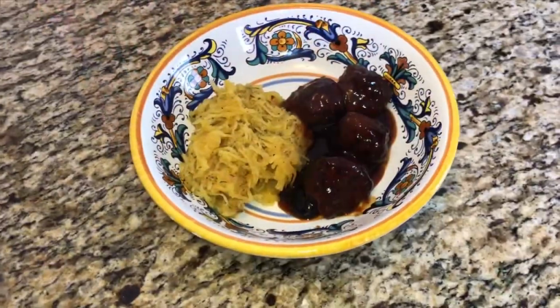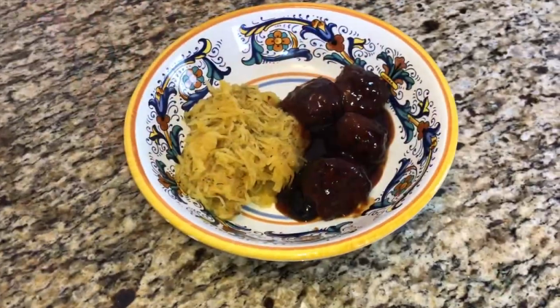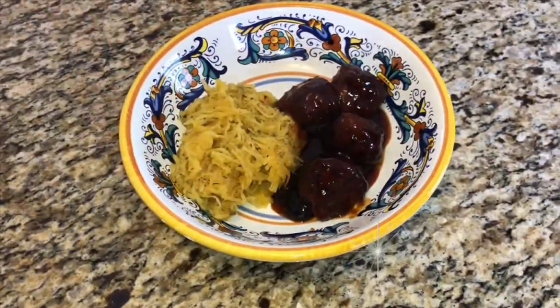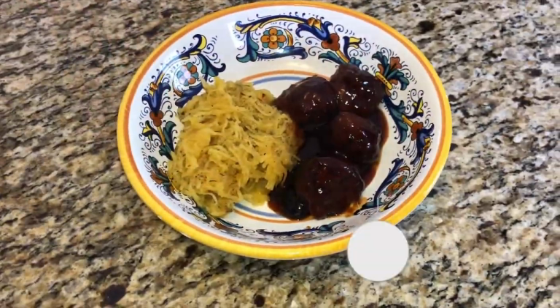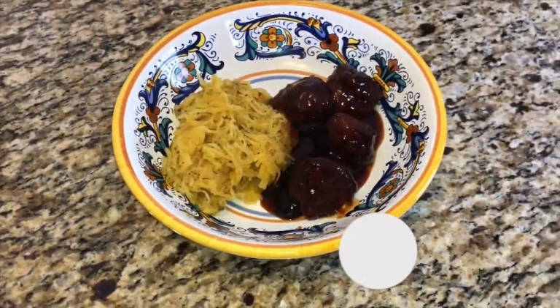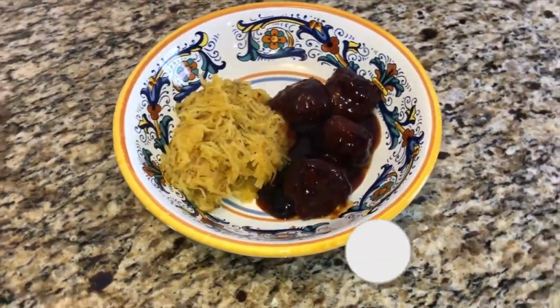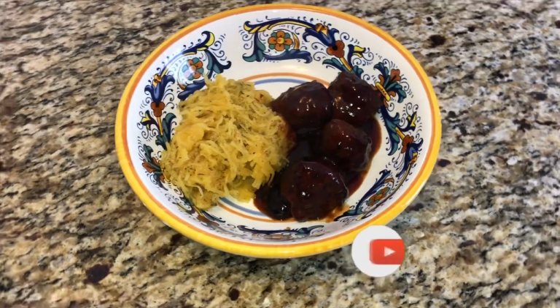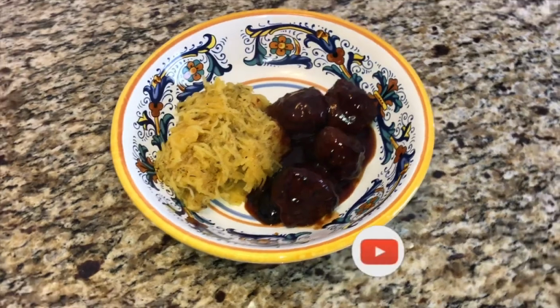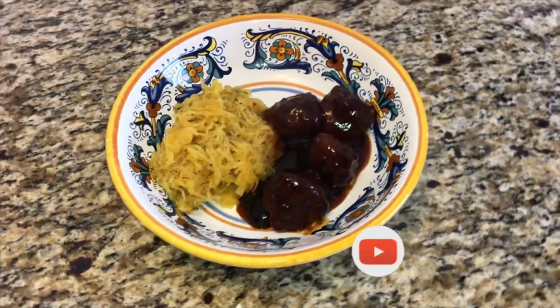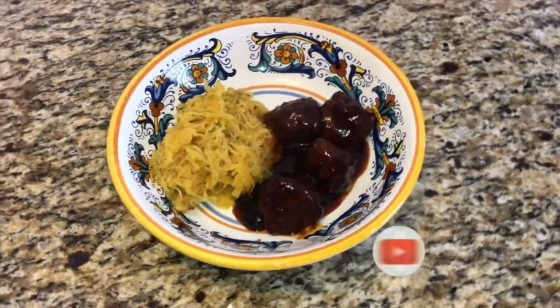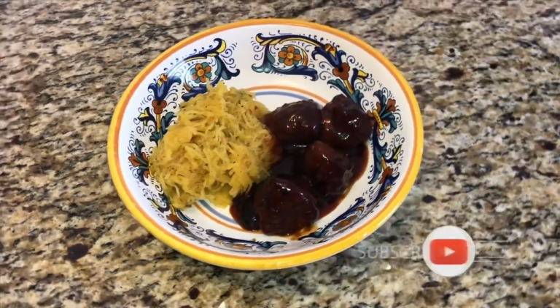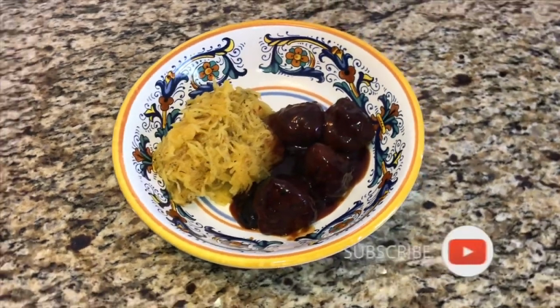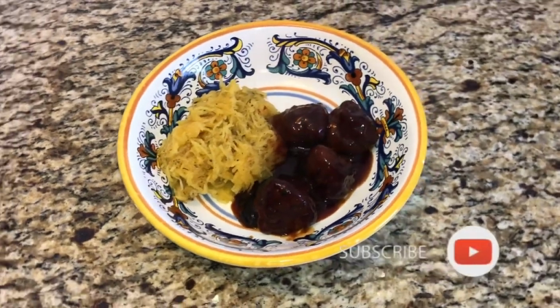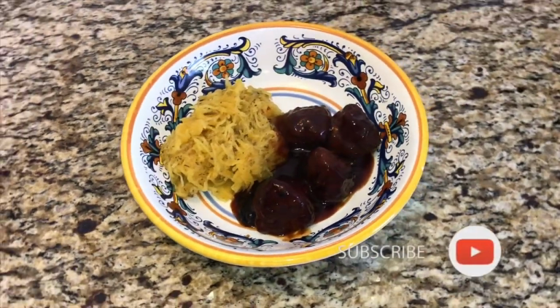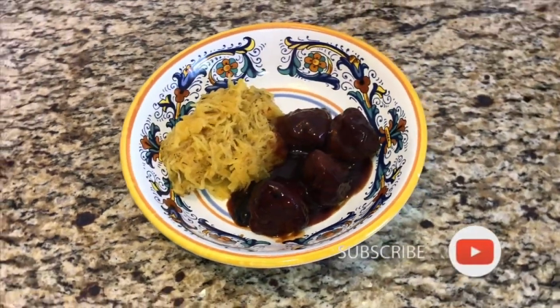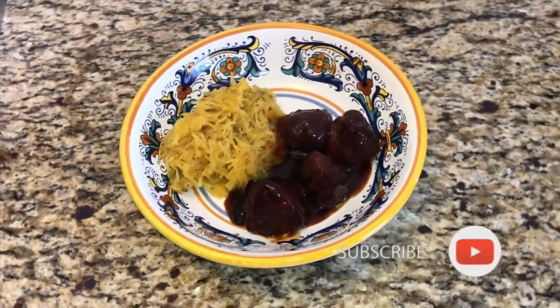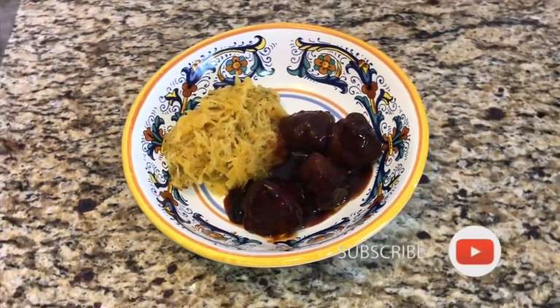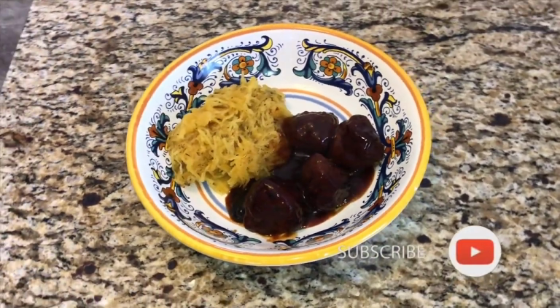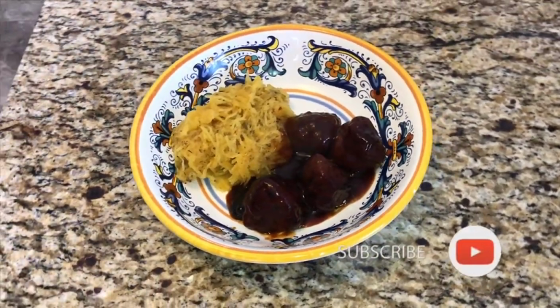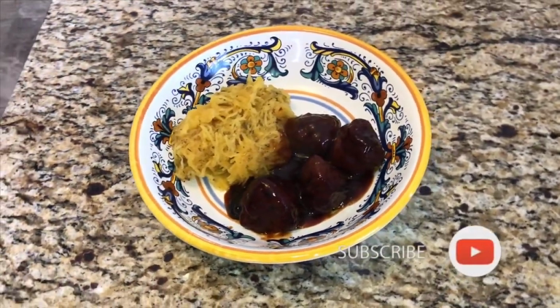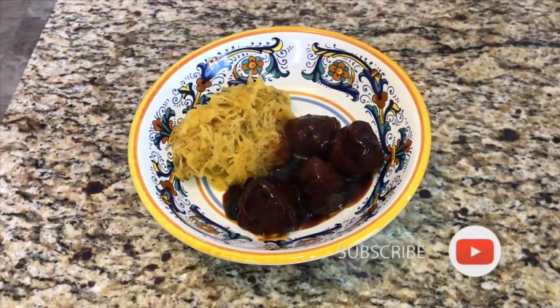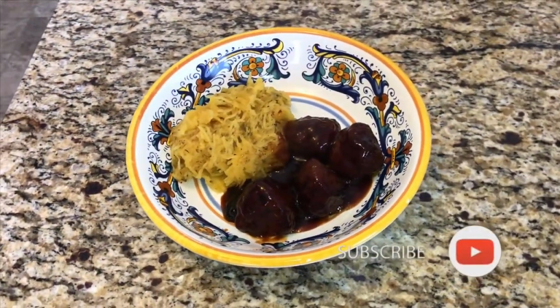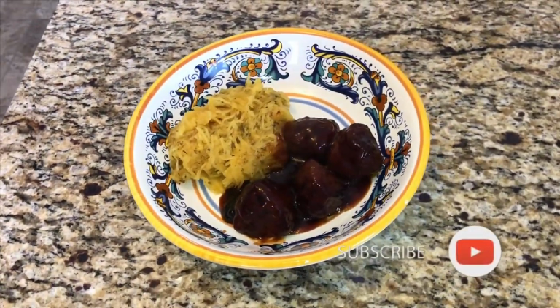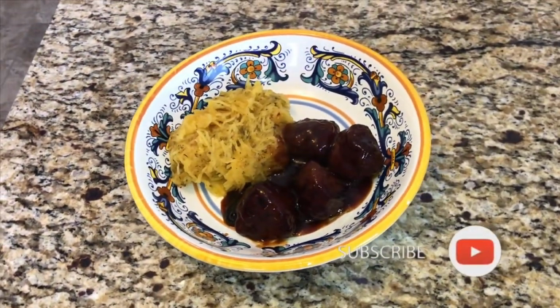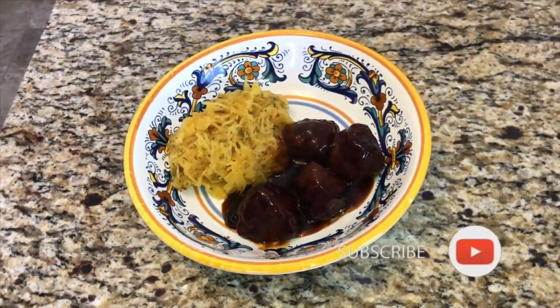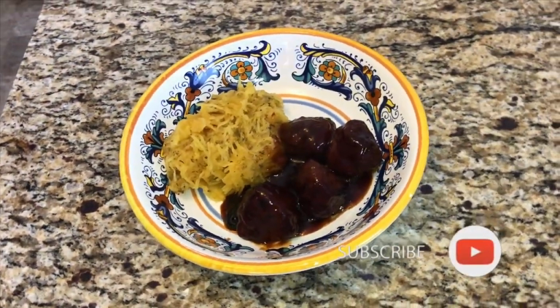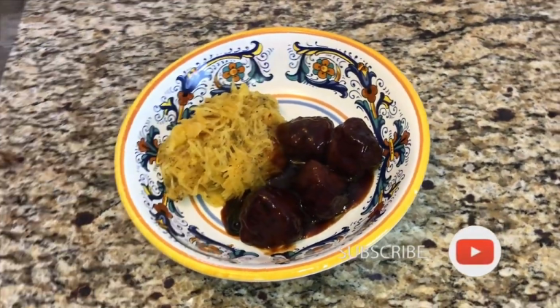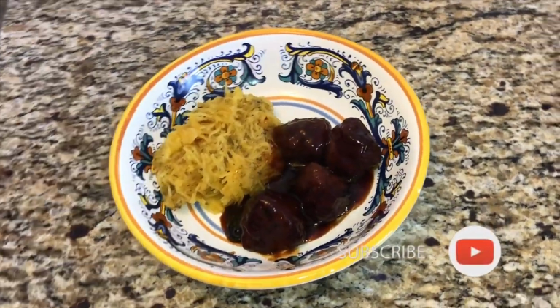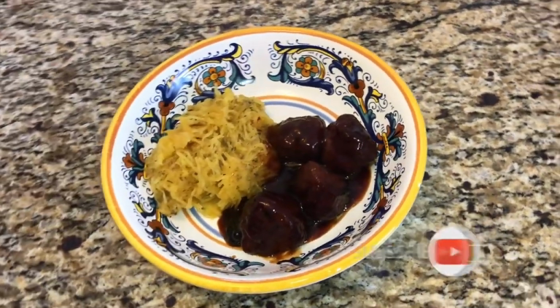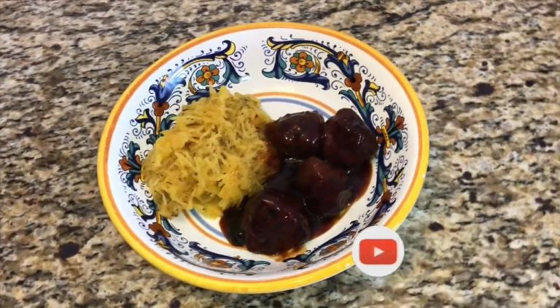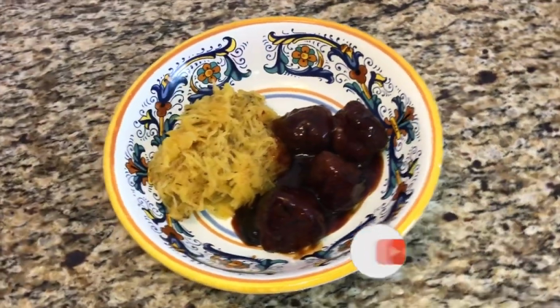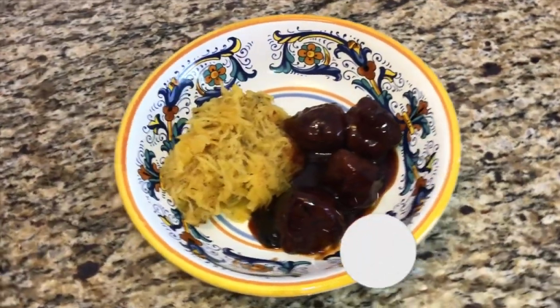I served my spaghetti squash with my barbecue meatballs that I had made in the crockpot, and they were perfect together.